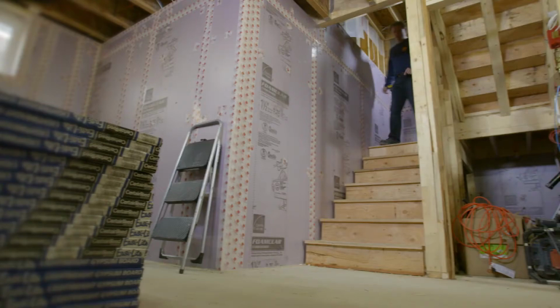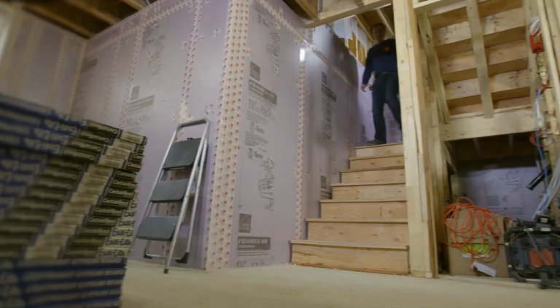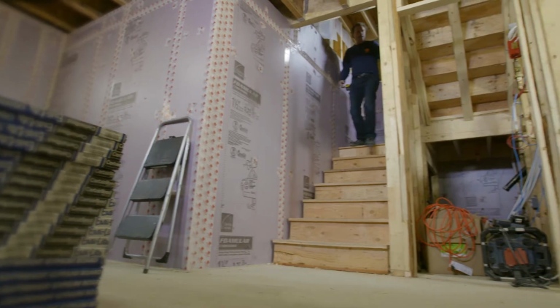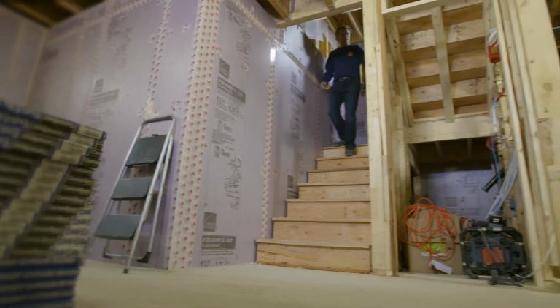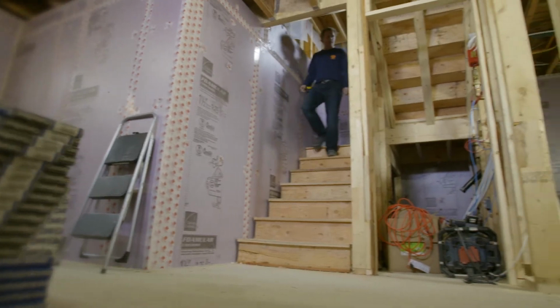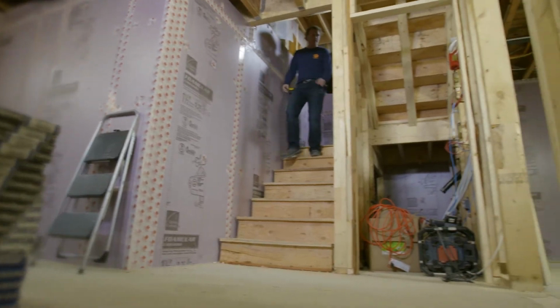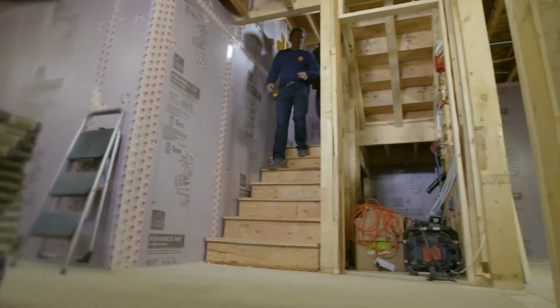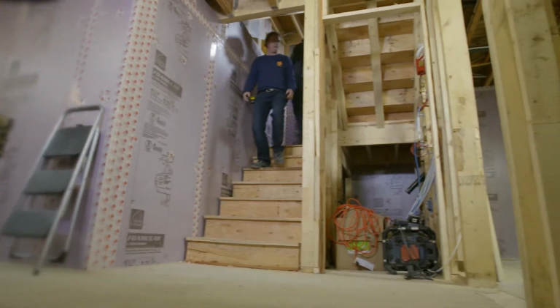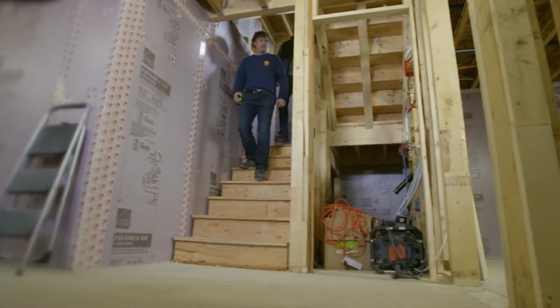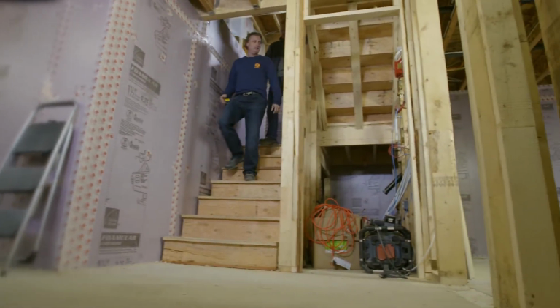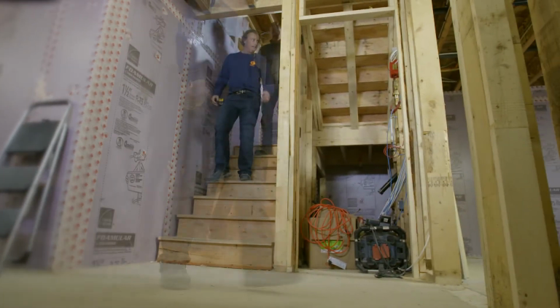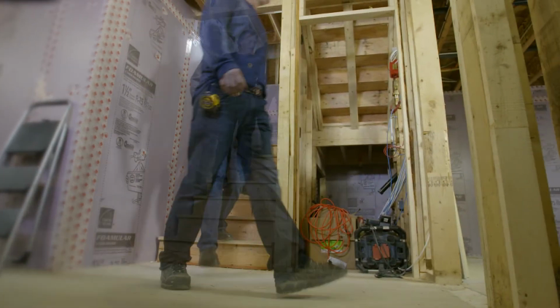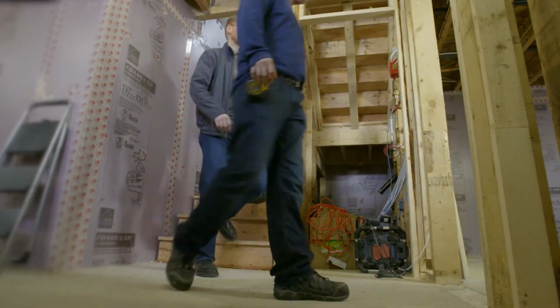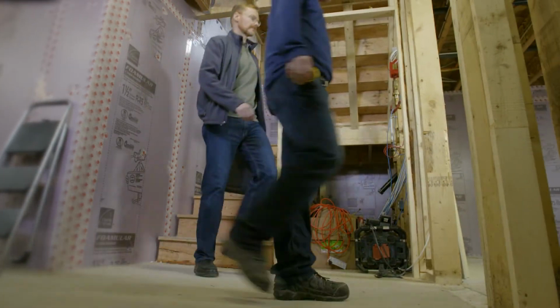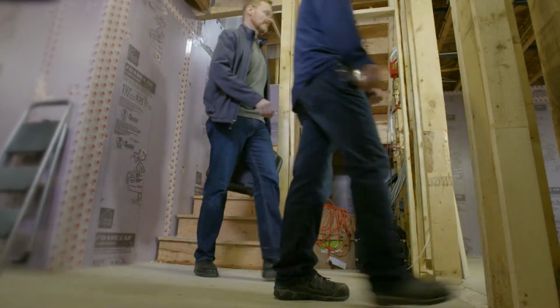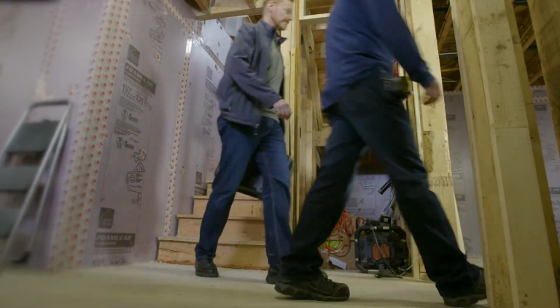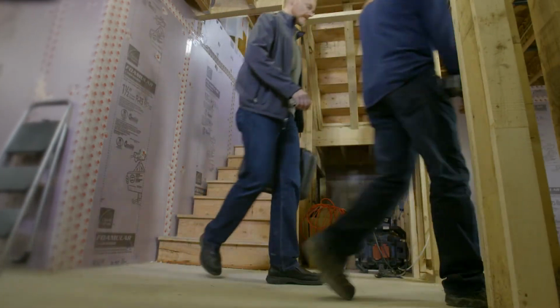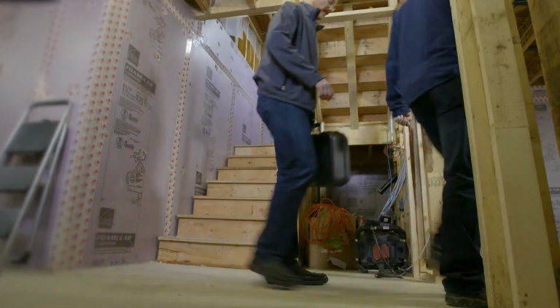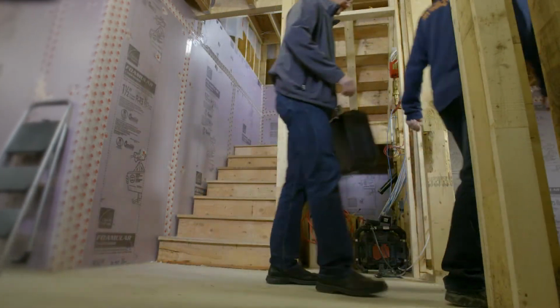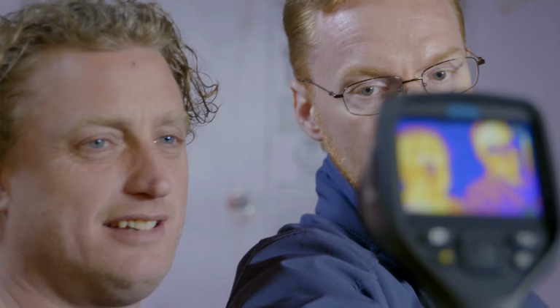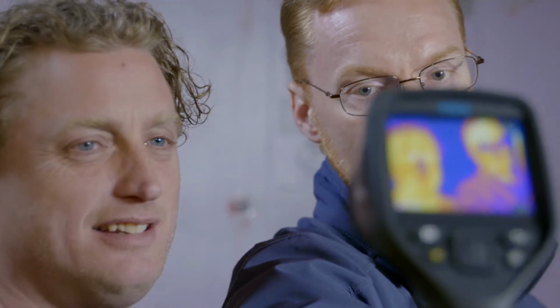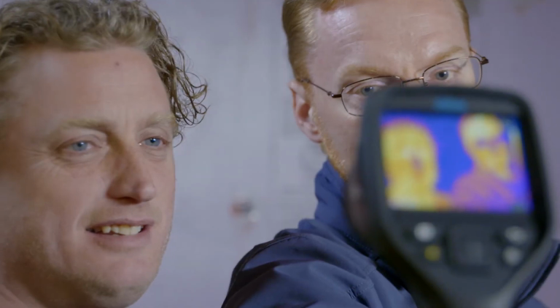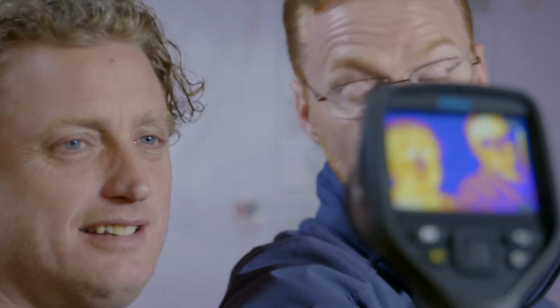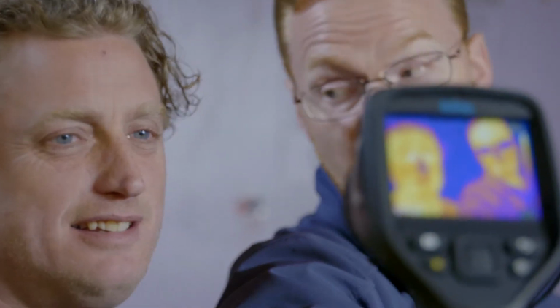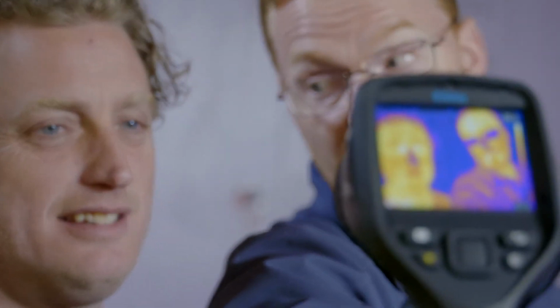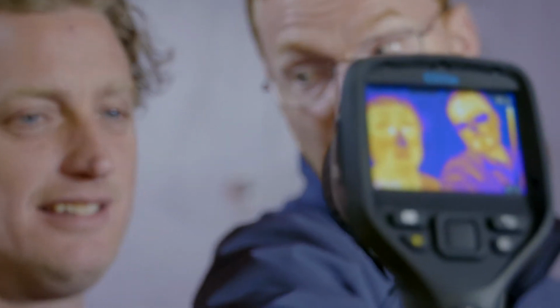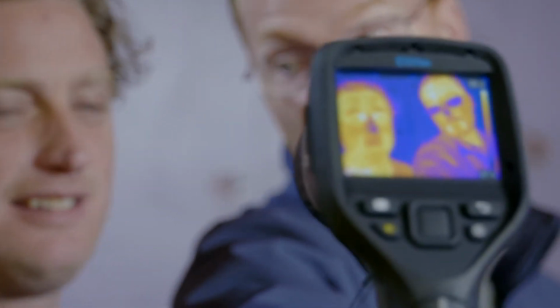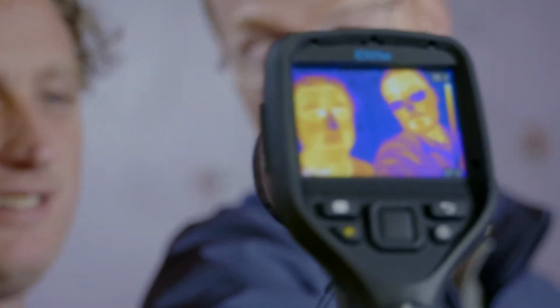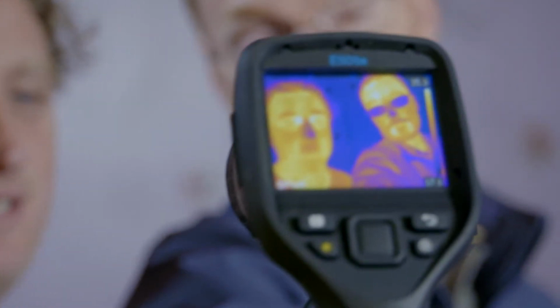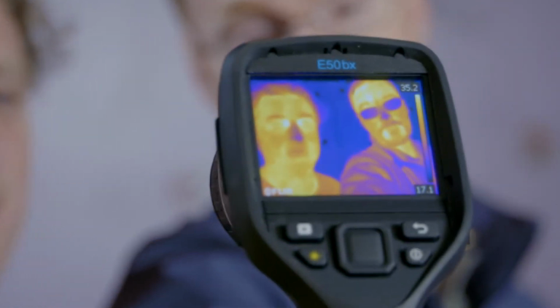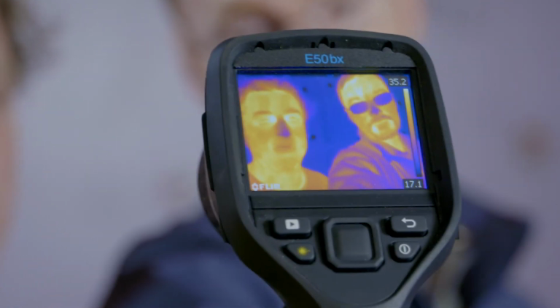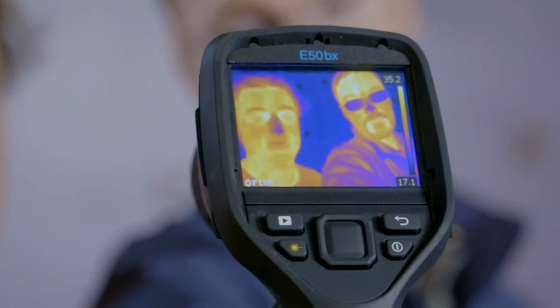Come down to the basement. We can use the thermal image camera — it tells us which part is warm, which part is hot.